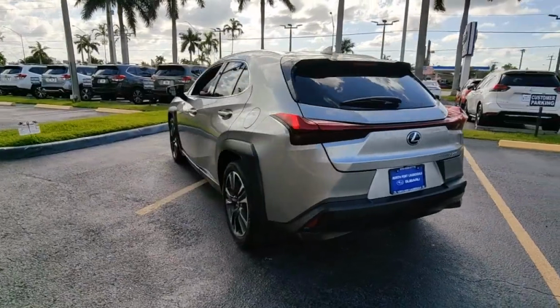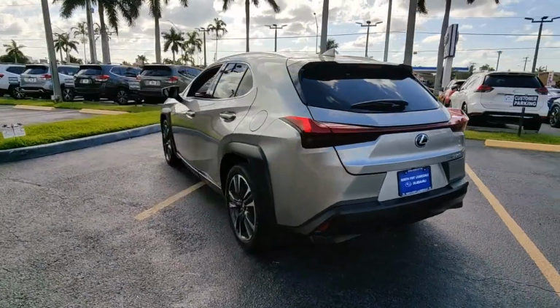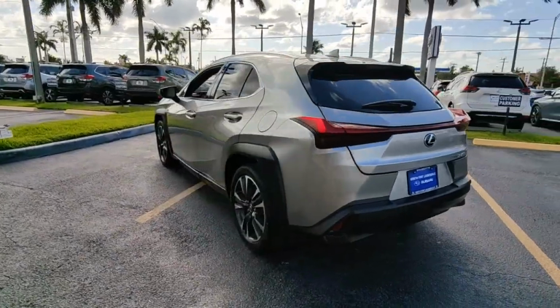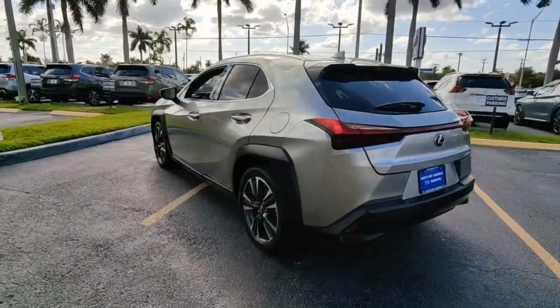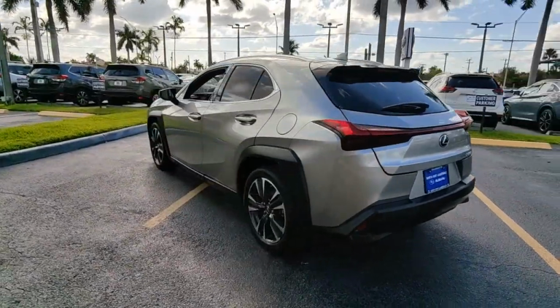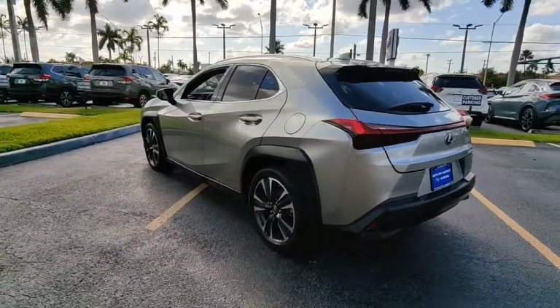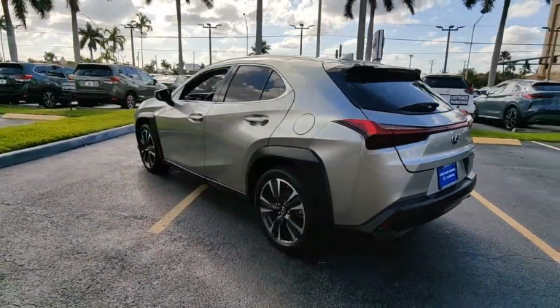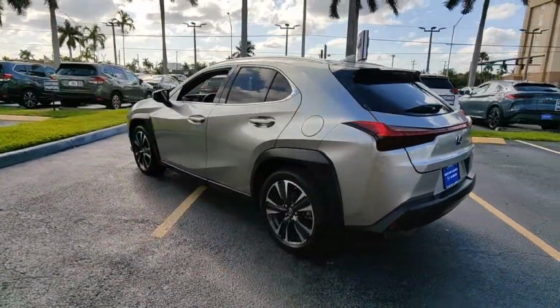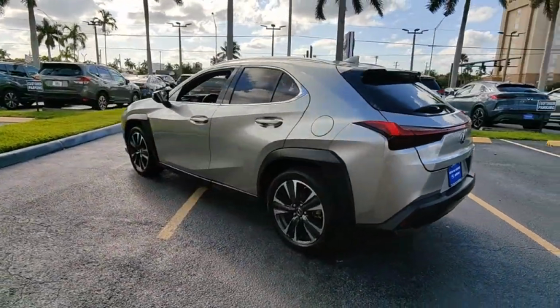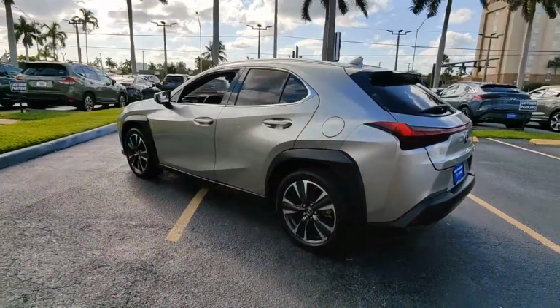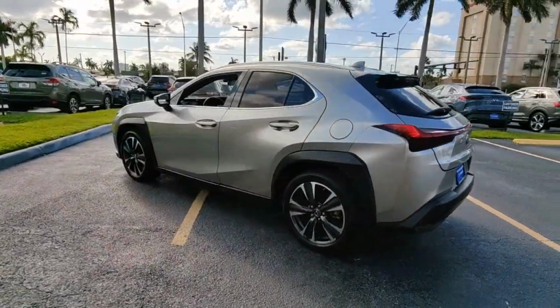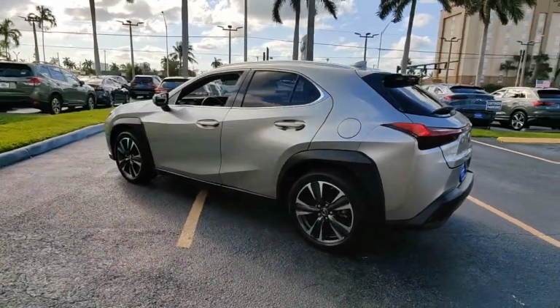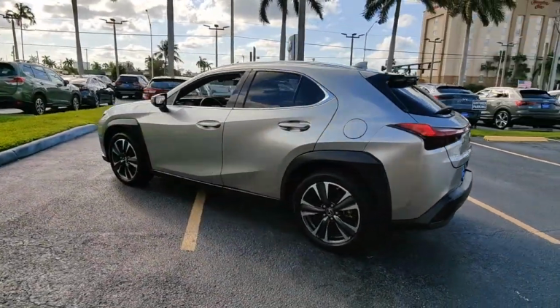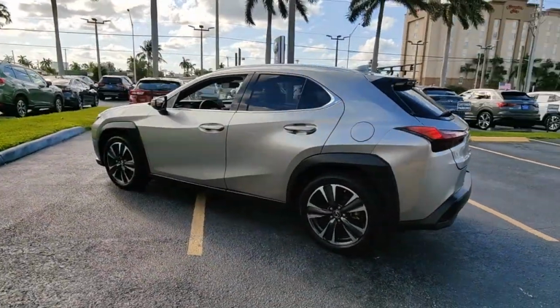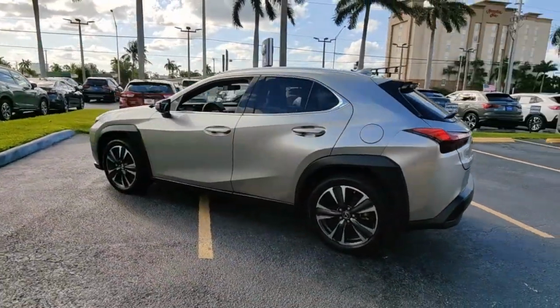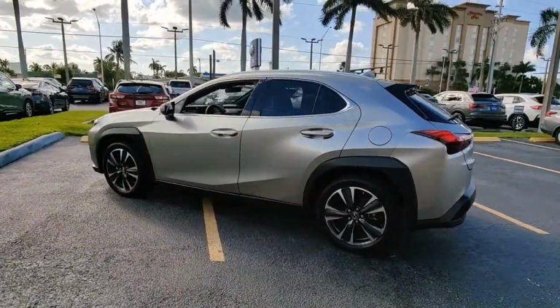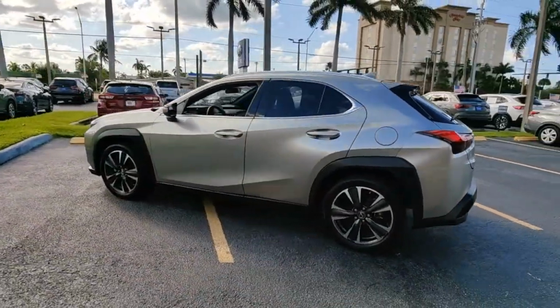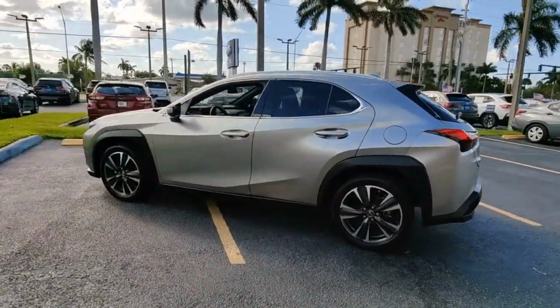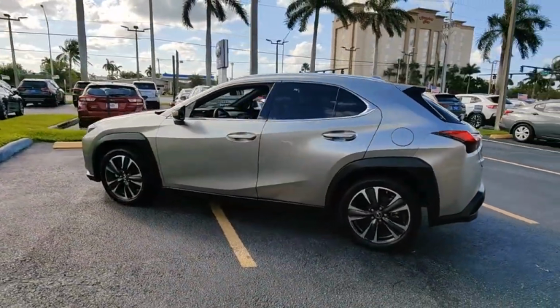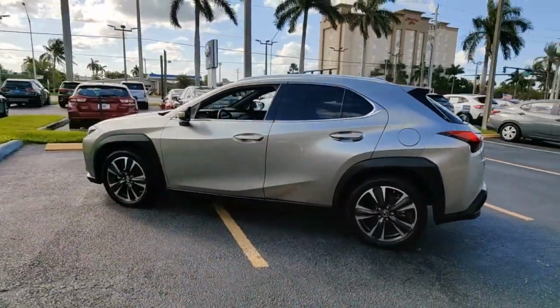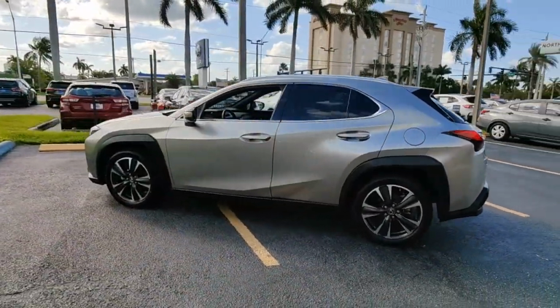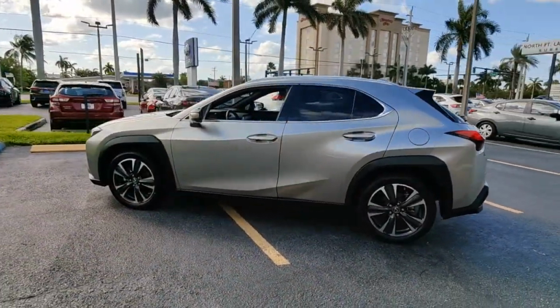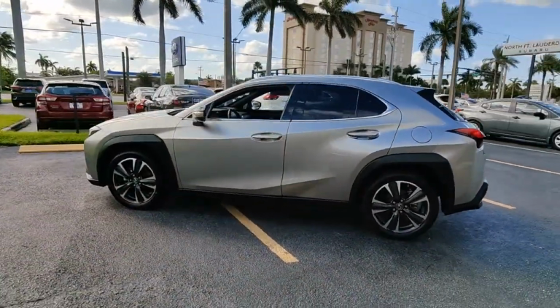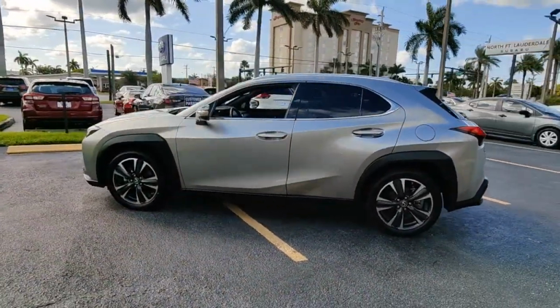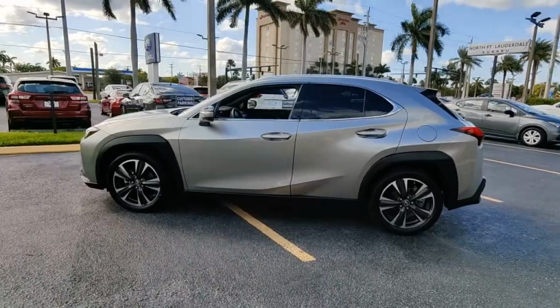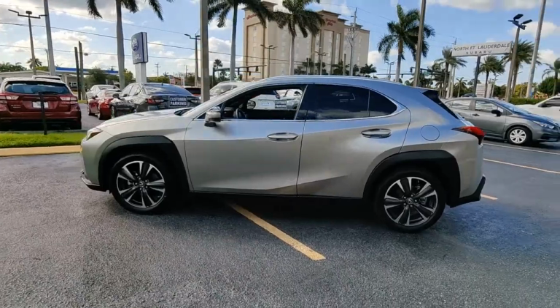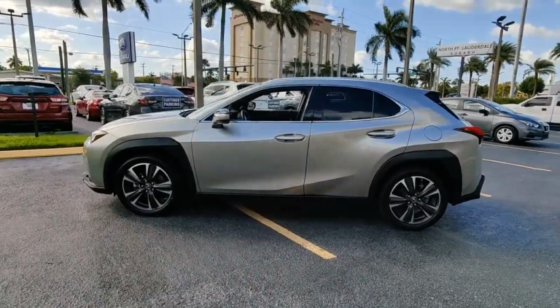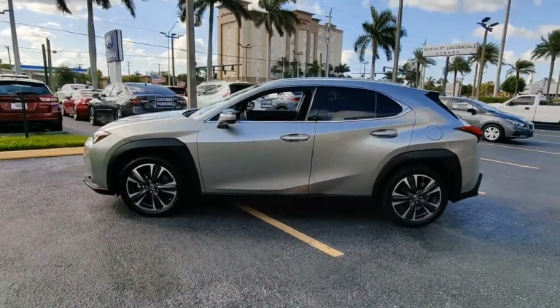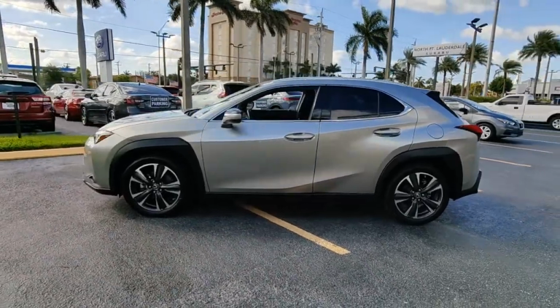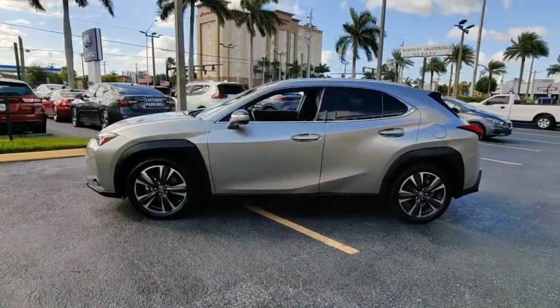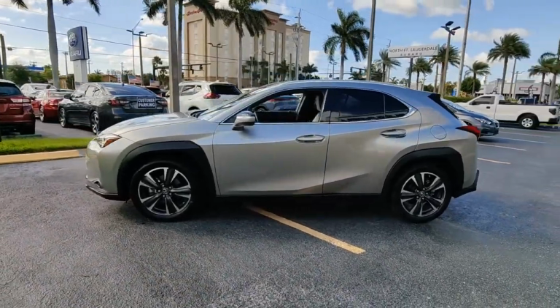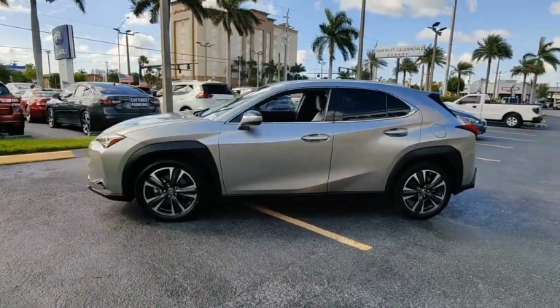Upscale, feature-rich, and focused on safety, this exceptional compact crossover is your de-stress machine.